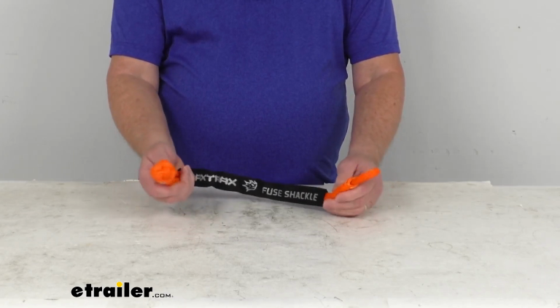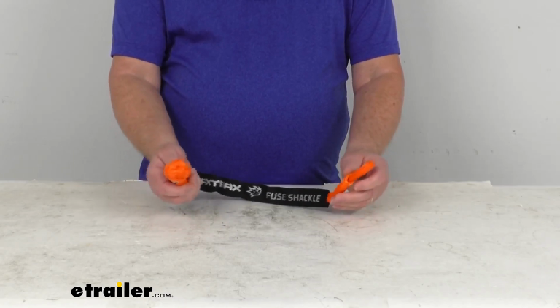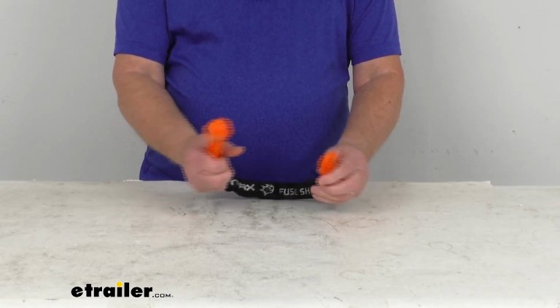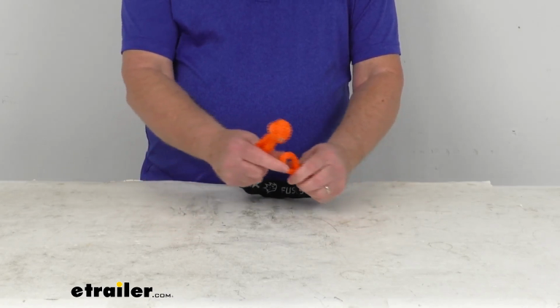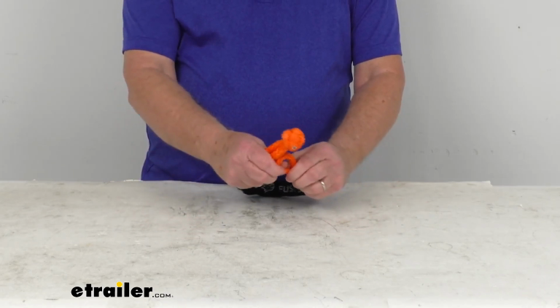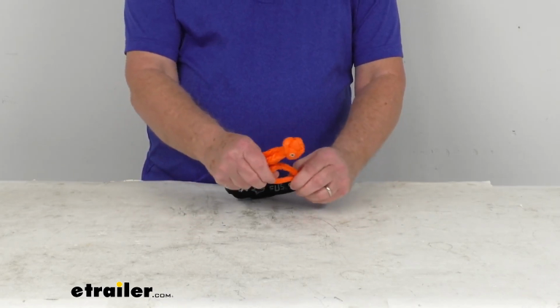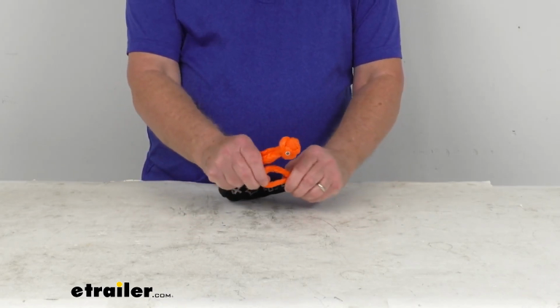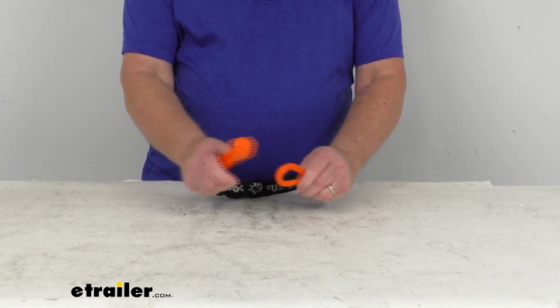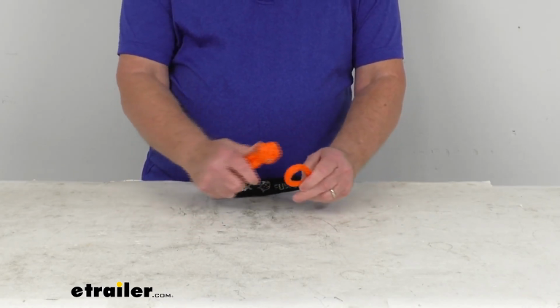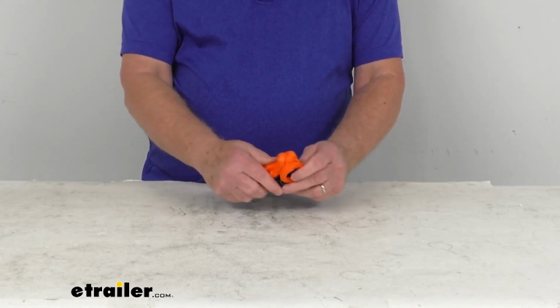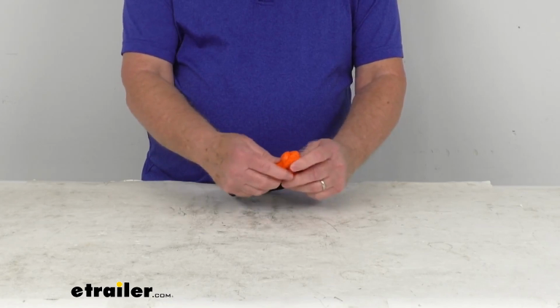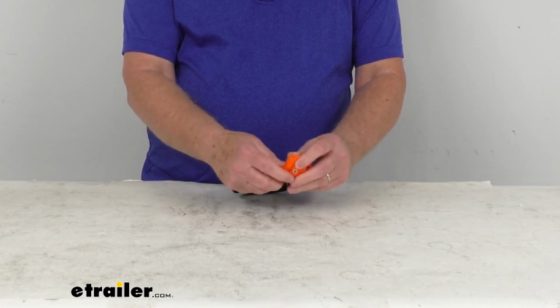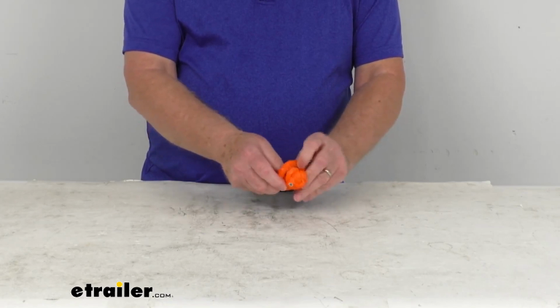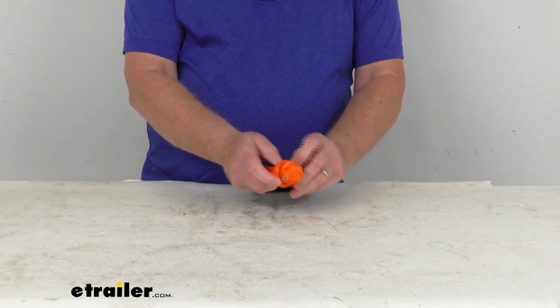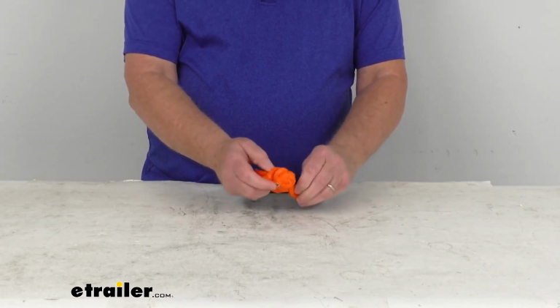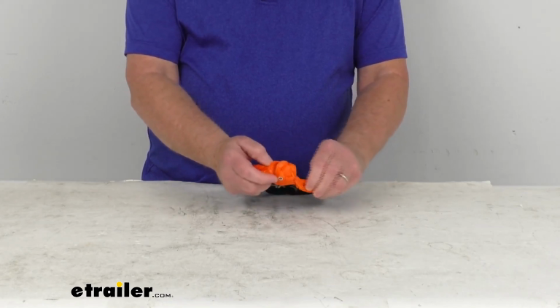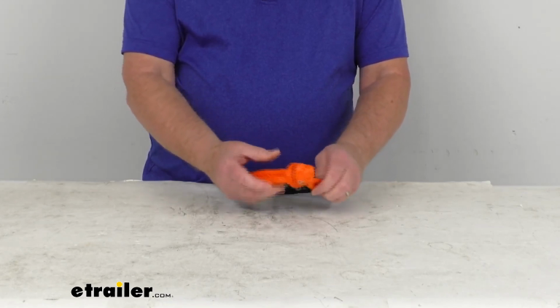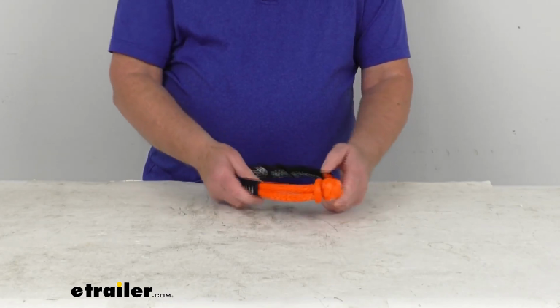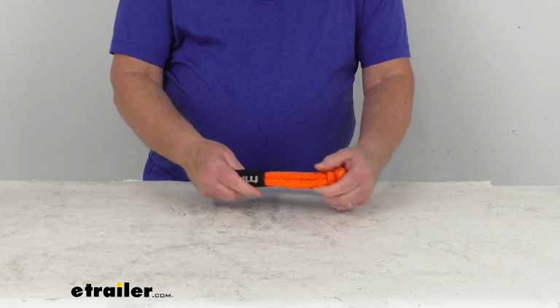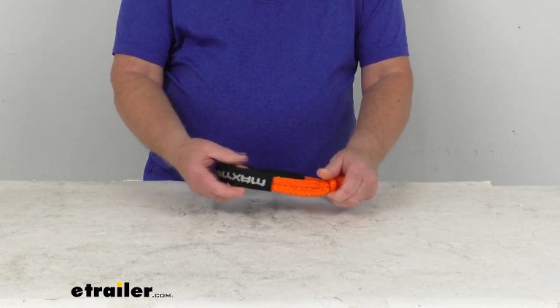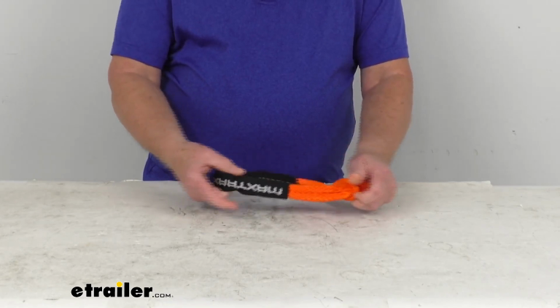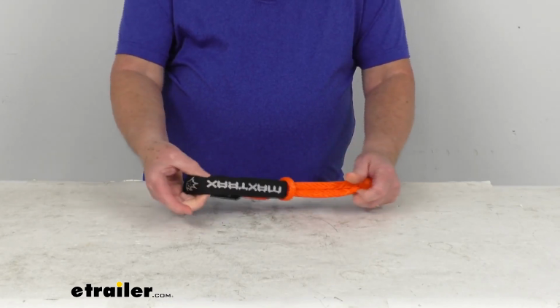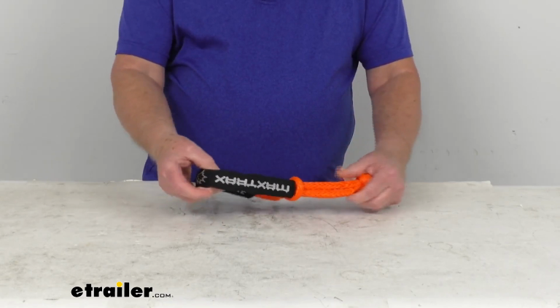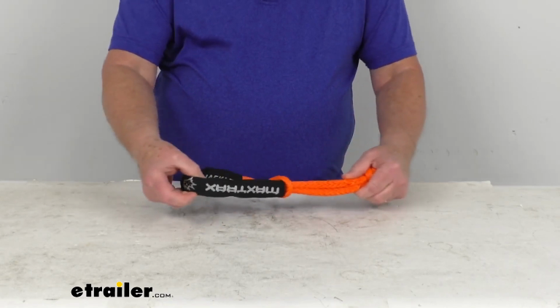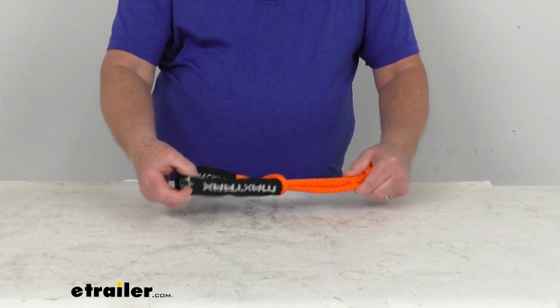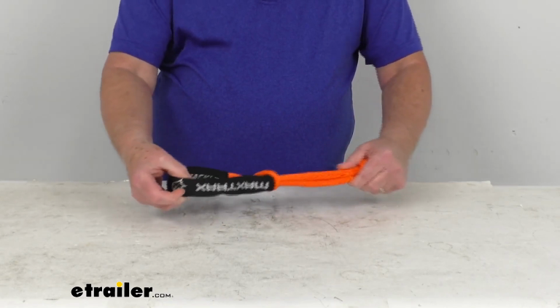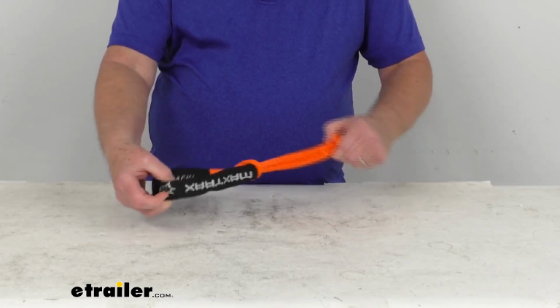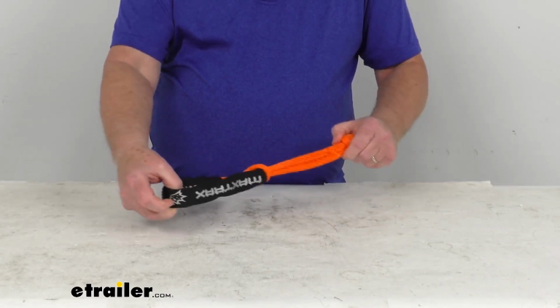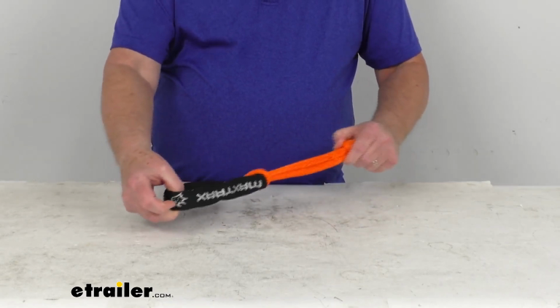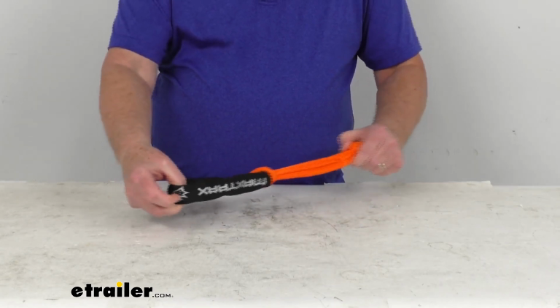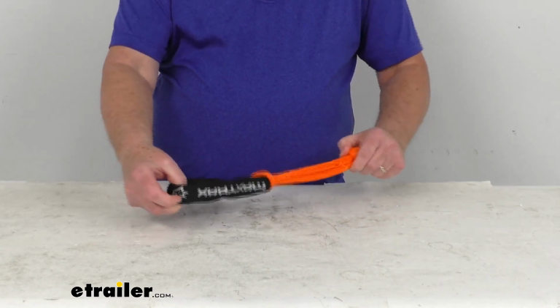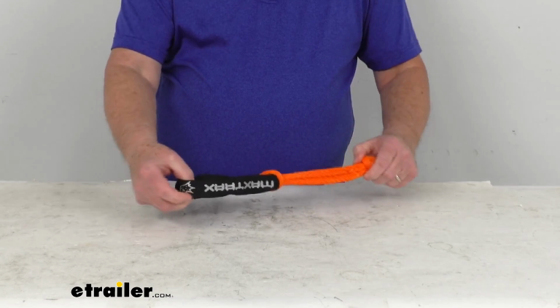Basically, you just insert the knot here into the loop, and then when you pull it, it'll give you an attachment point.